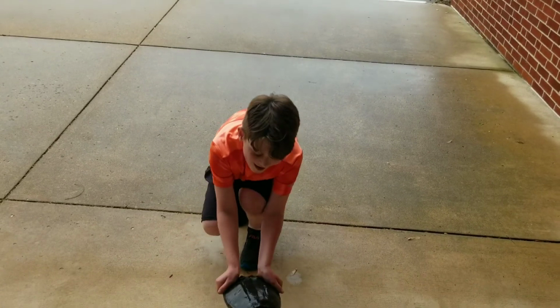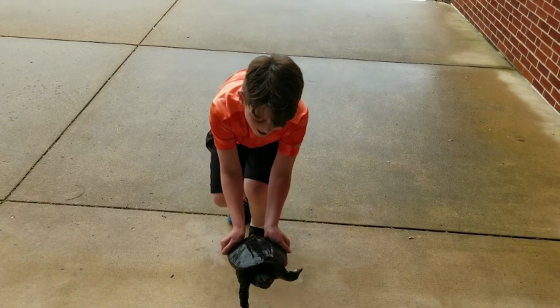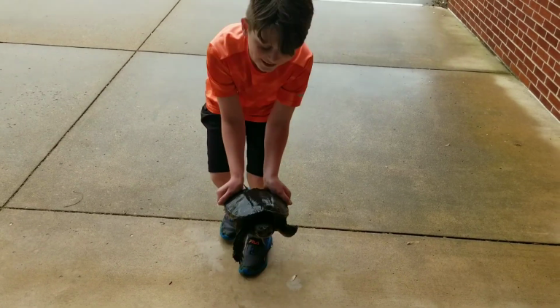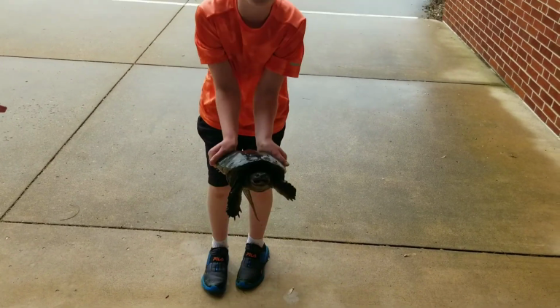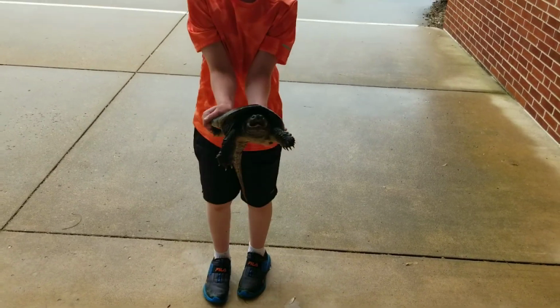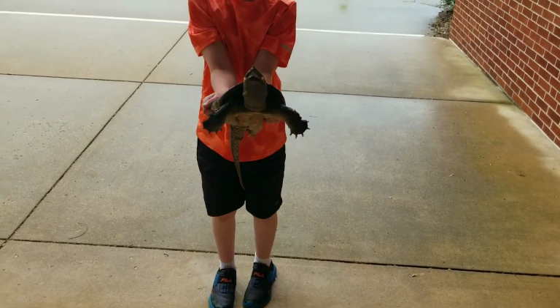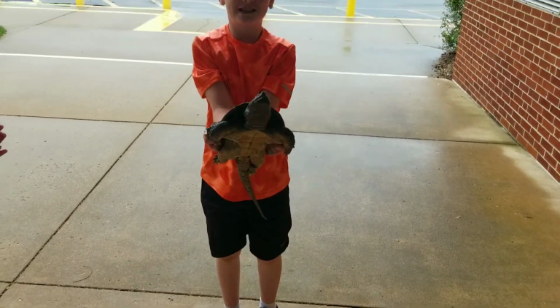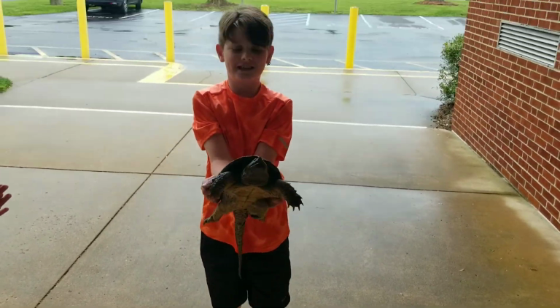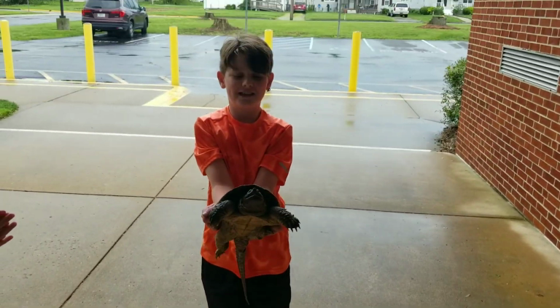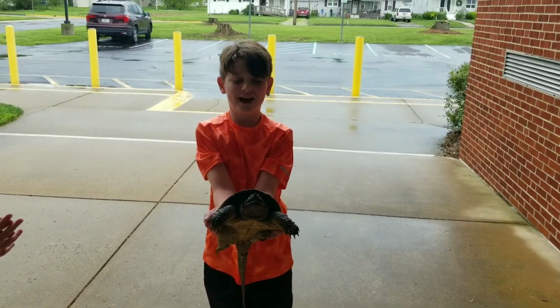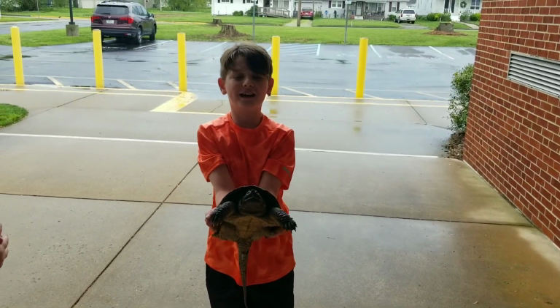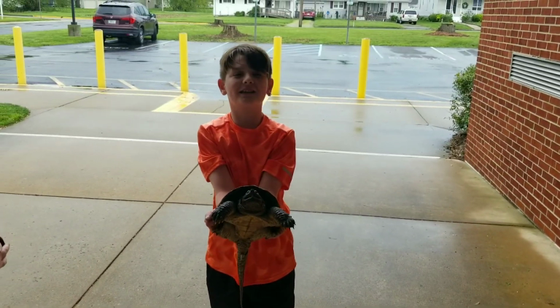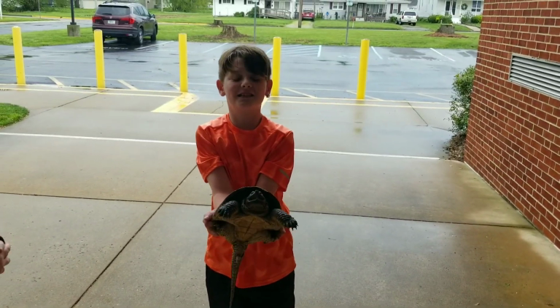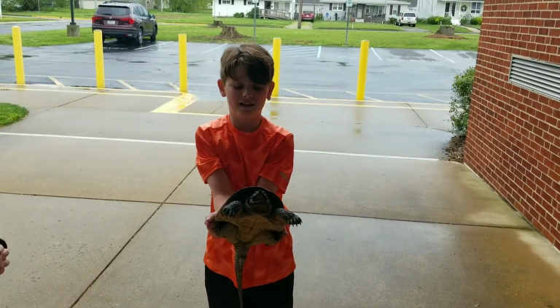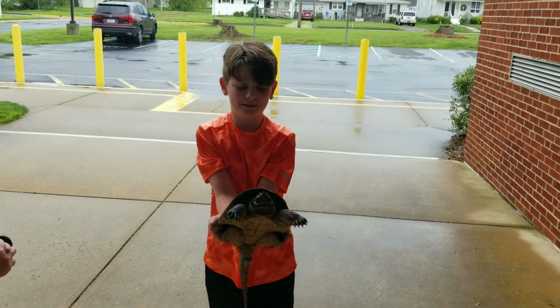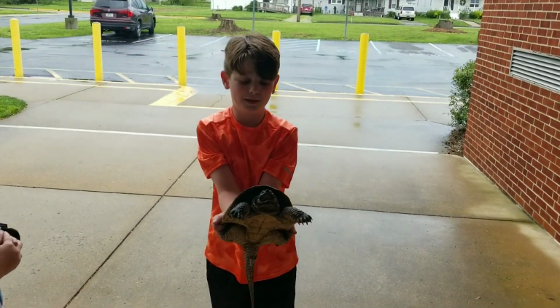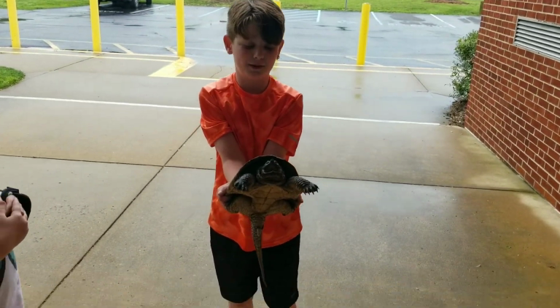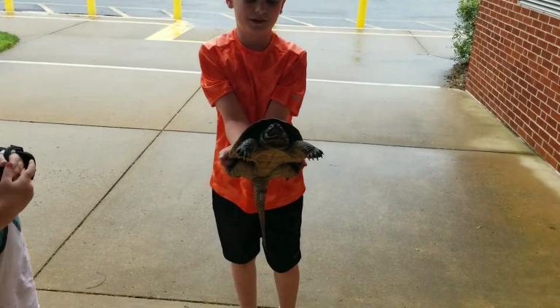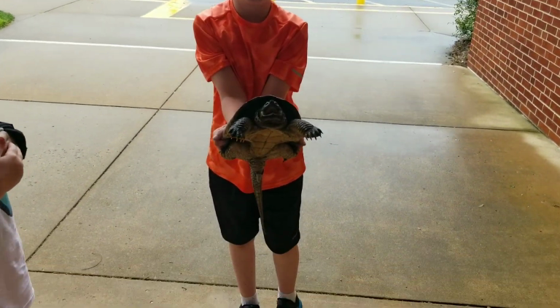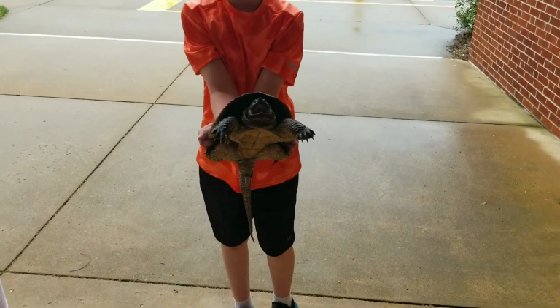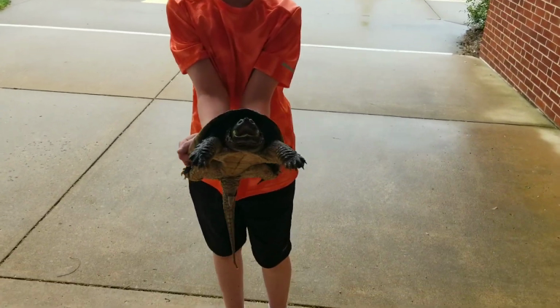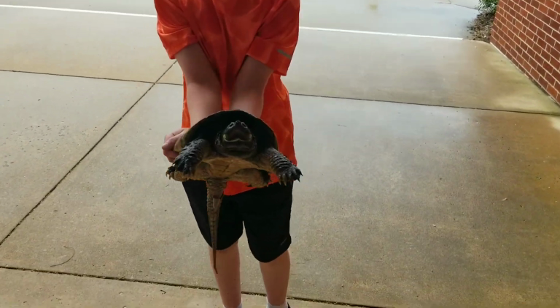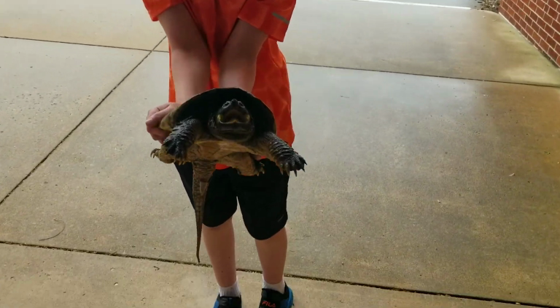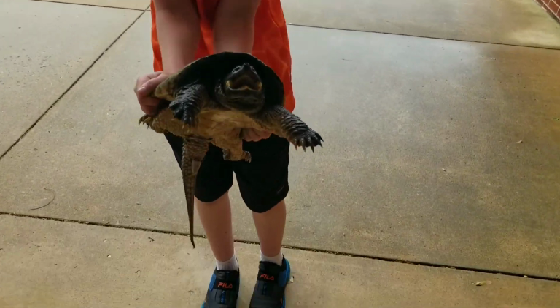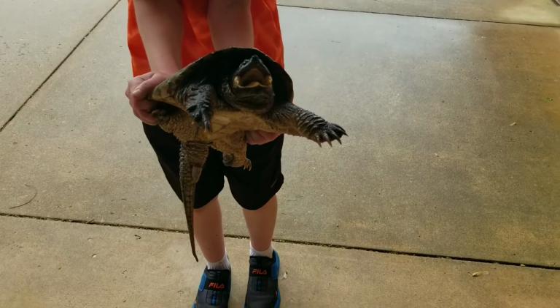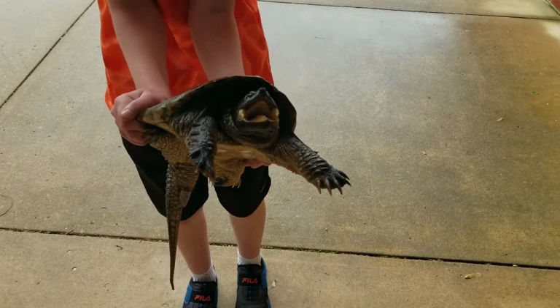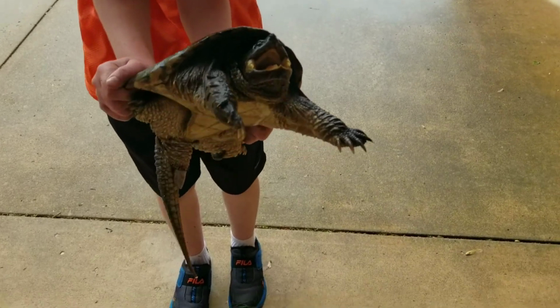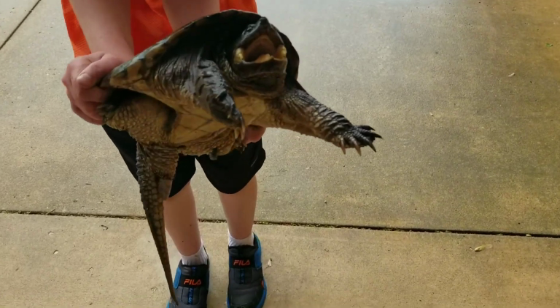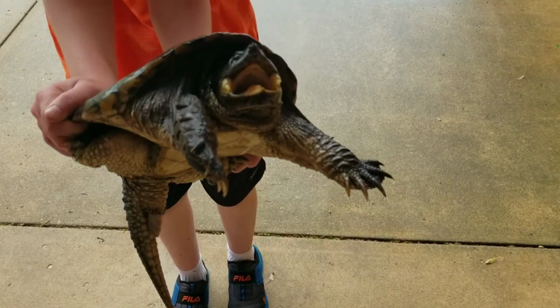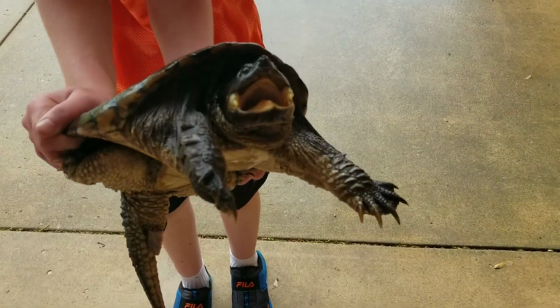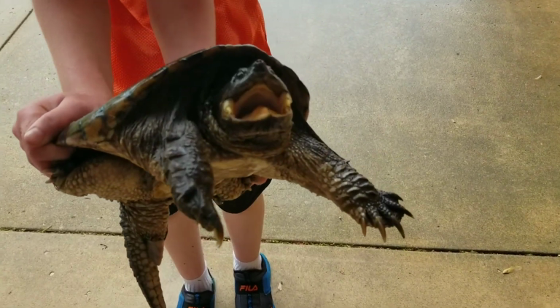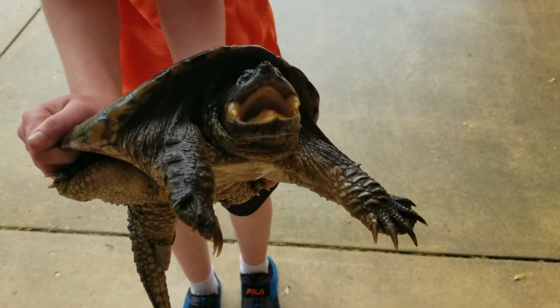I caught a beast. I caught Godzilla pretty much. We caught a snapping turtle.